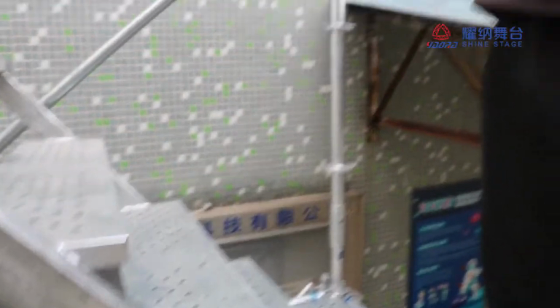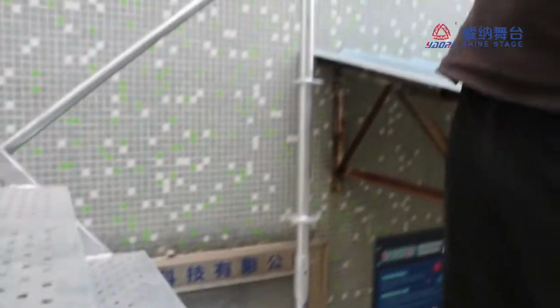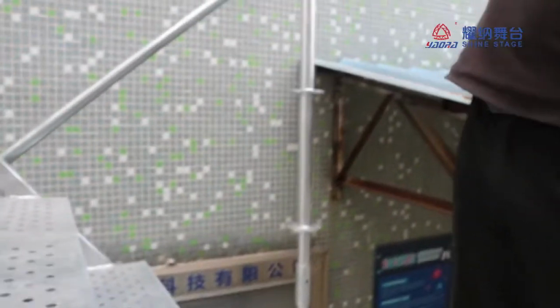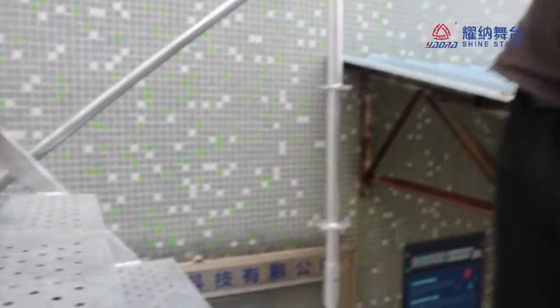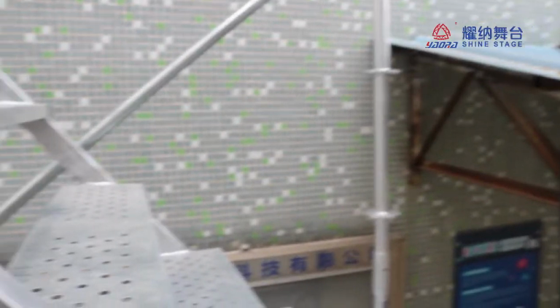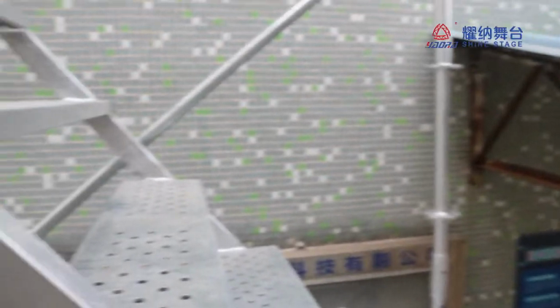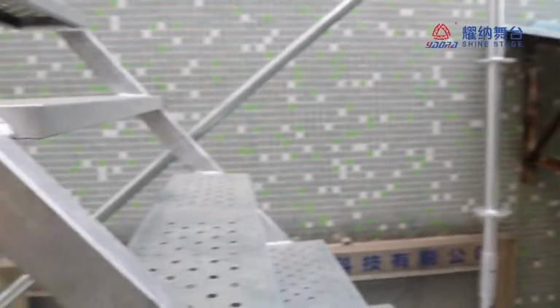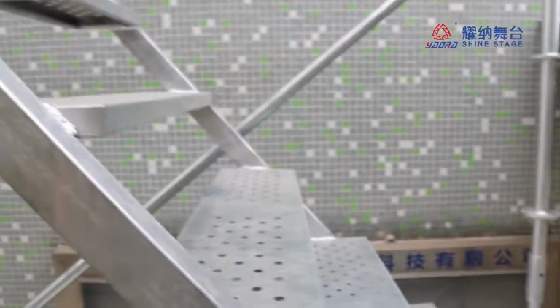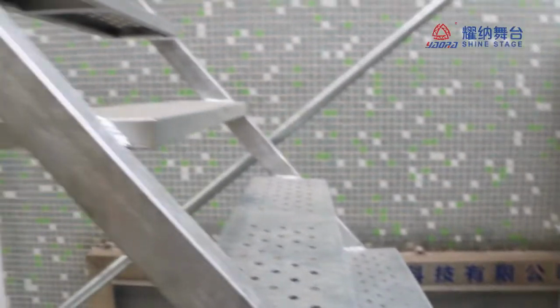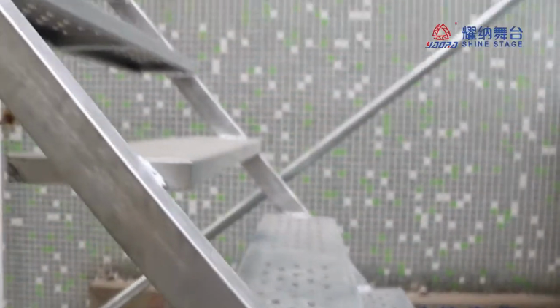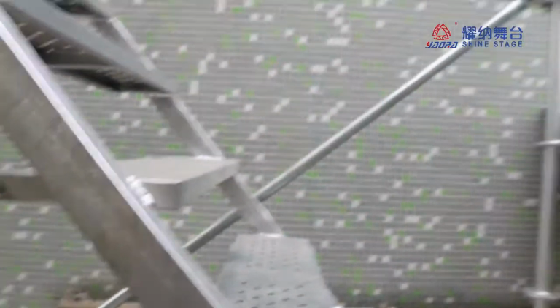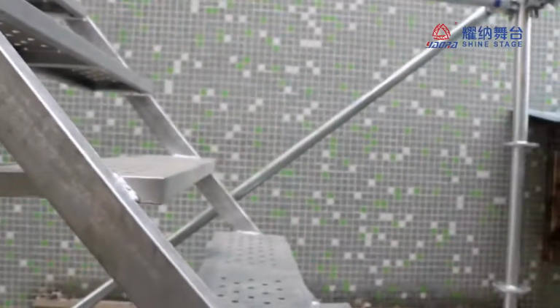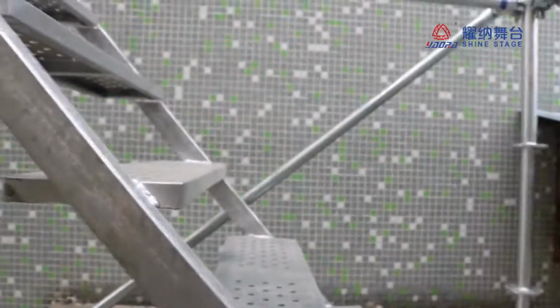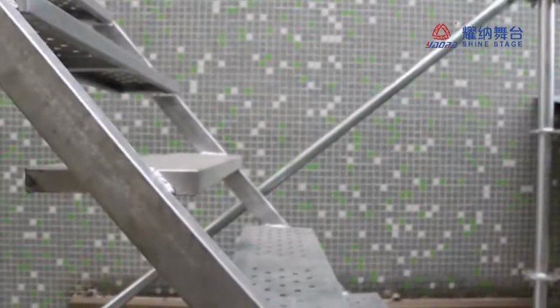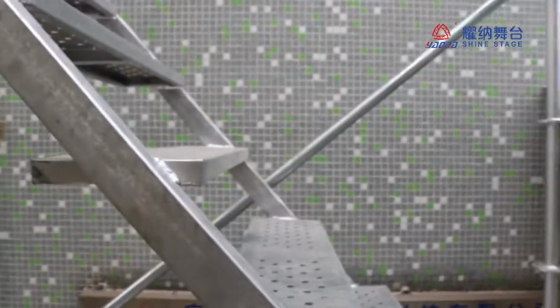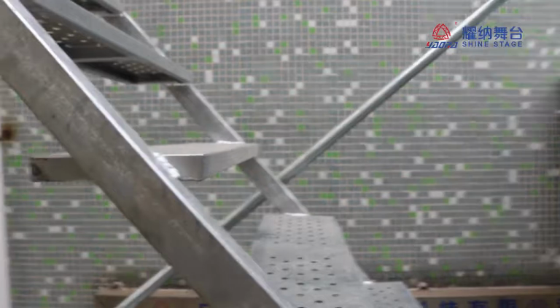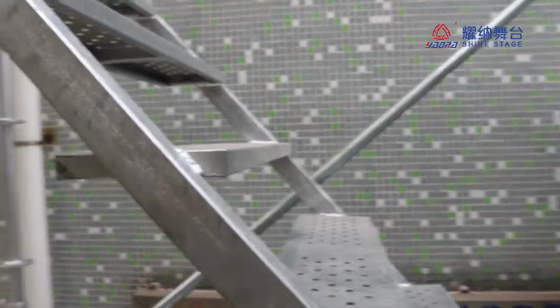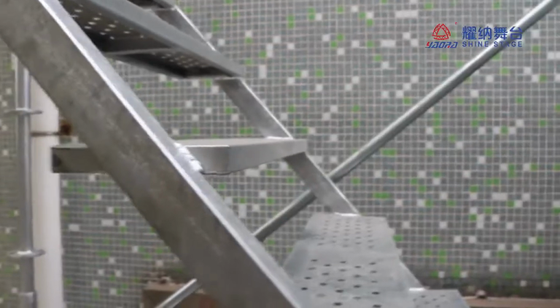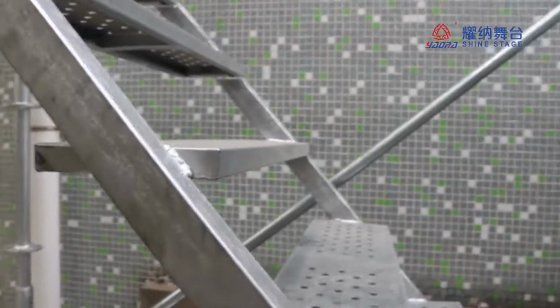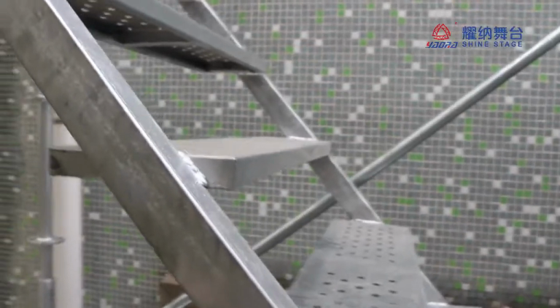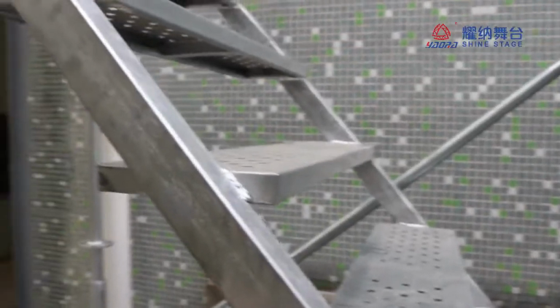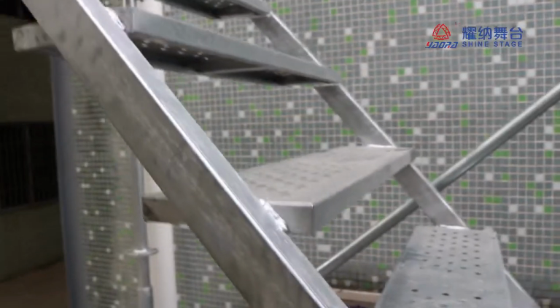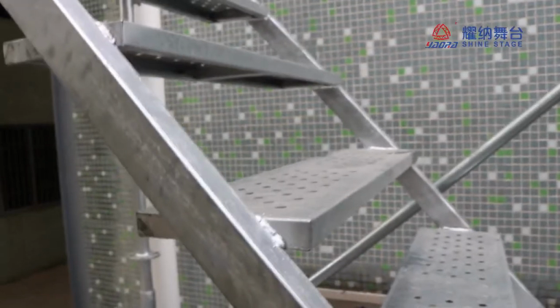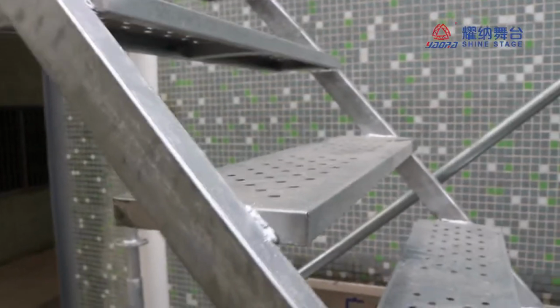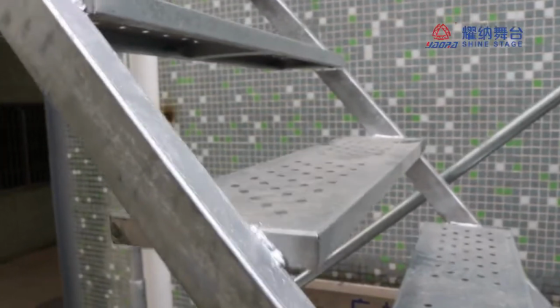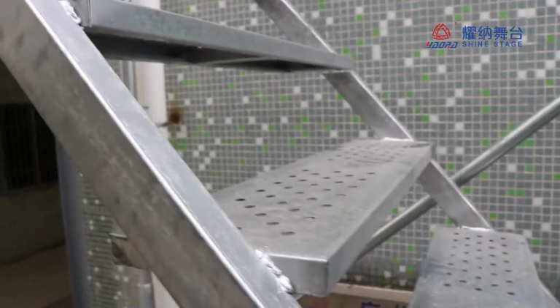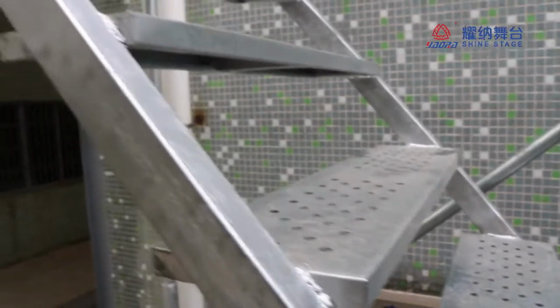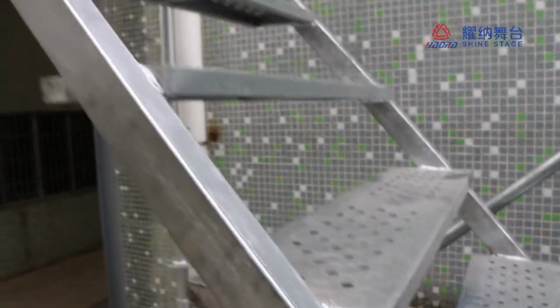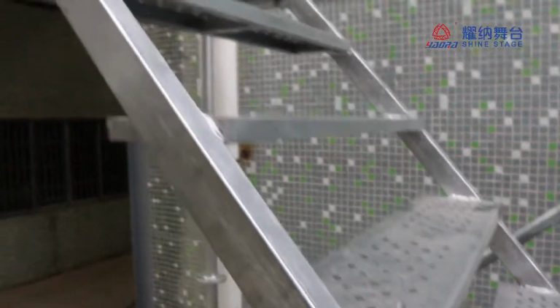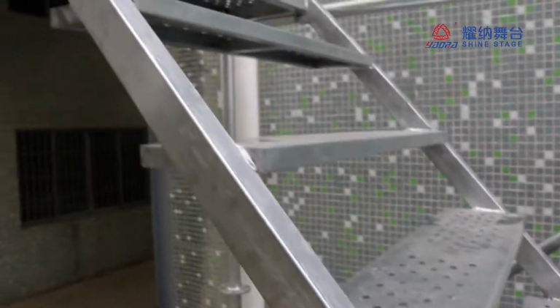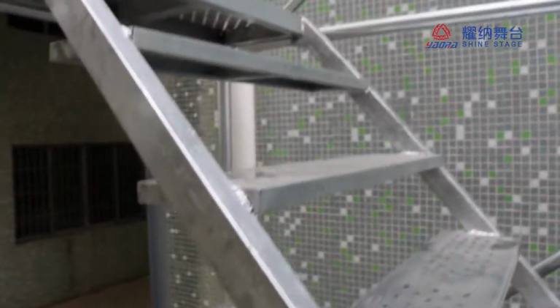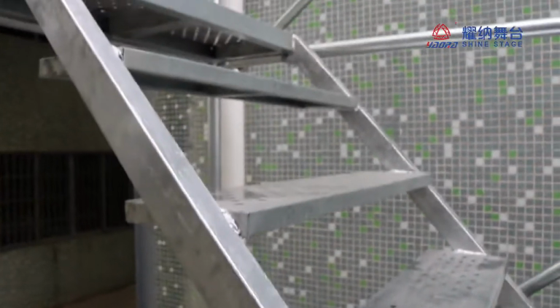If it's 10m, 12m, 20m, we can make each layer with stairs.